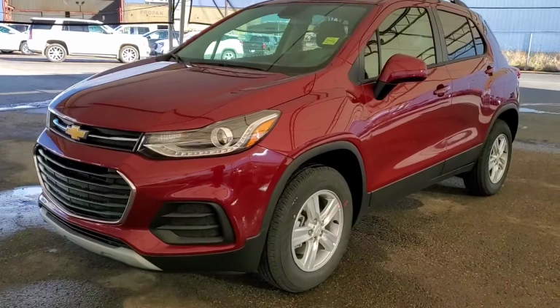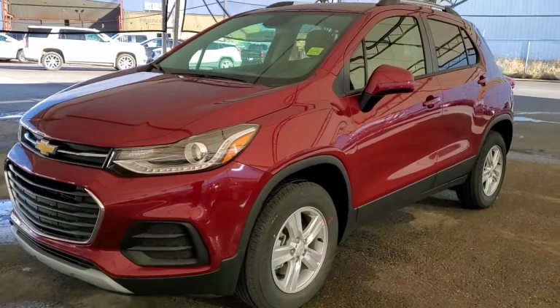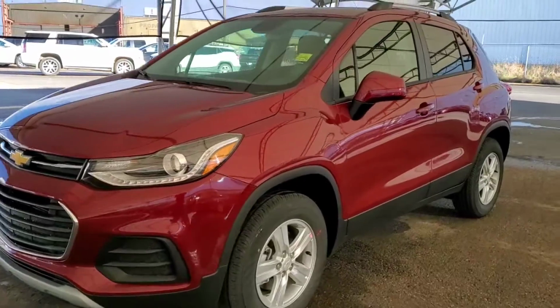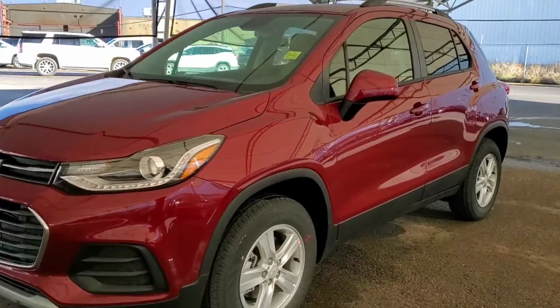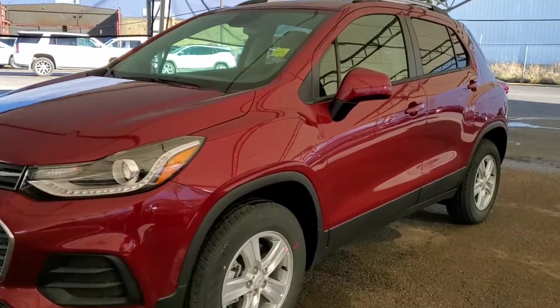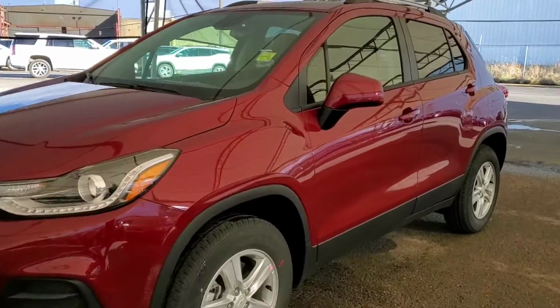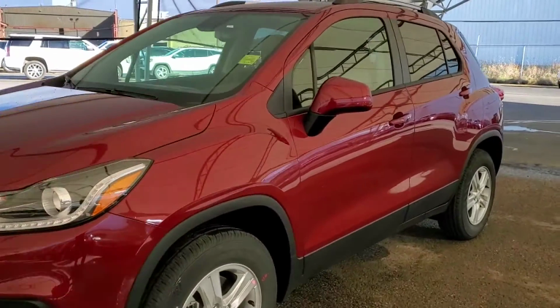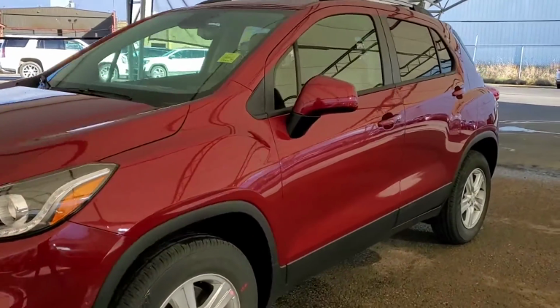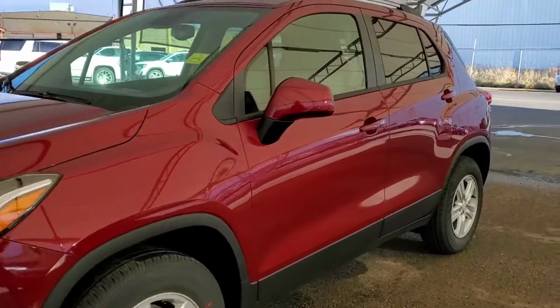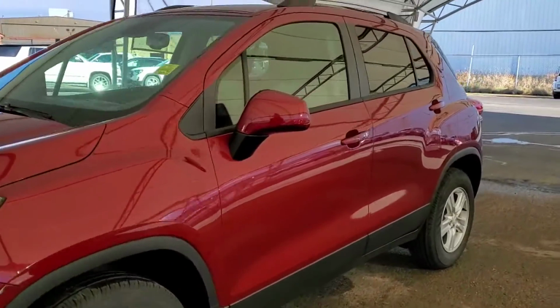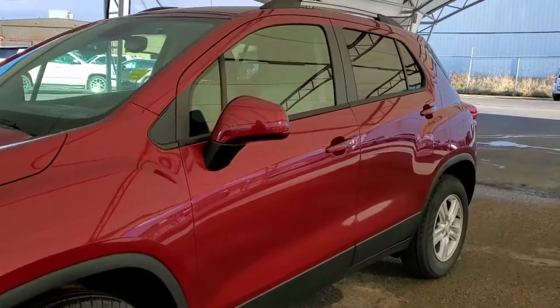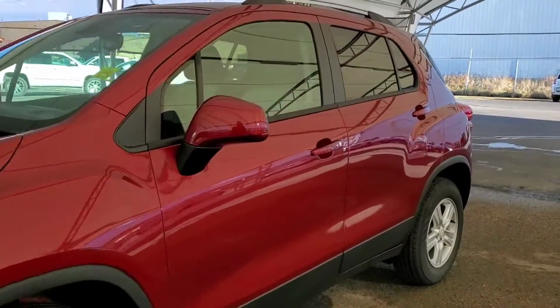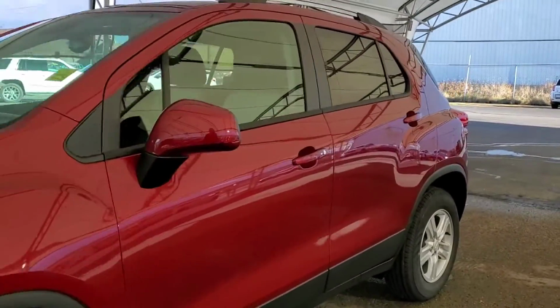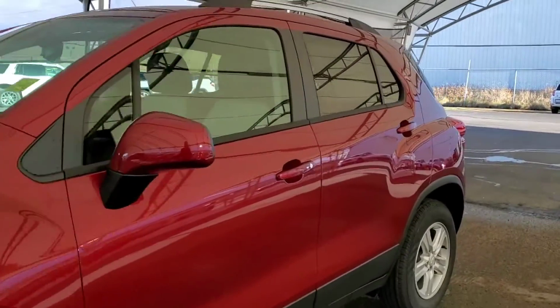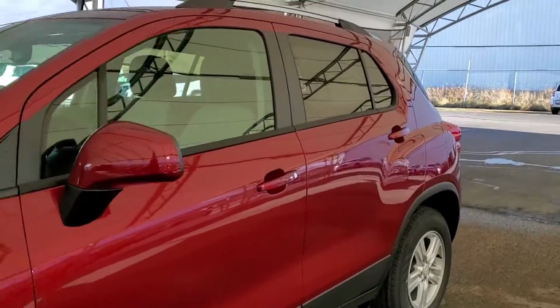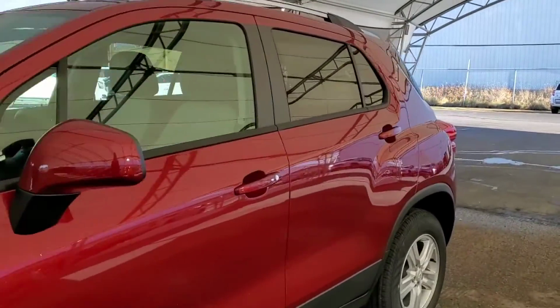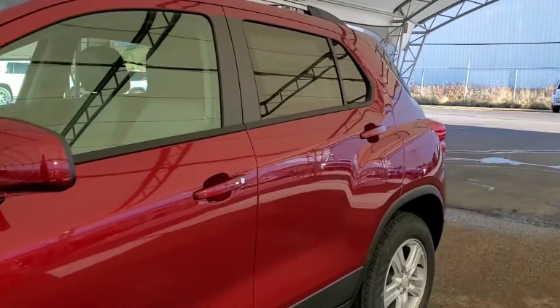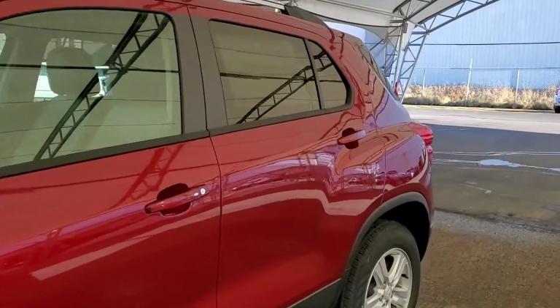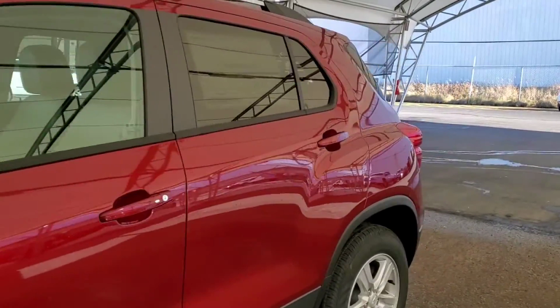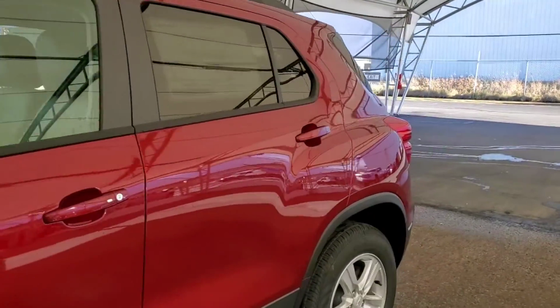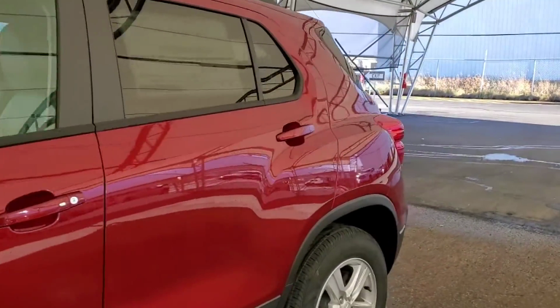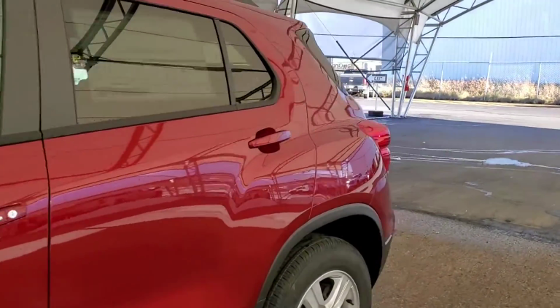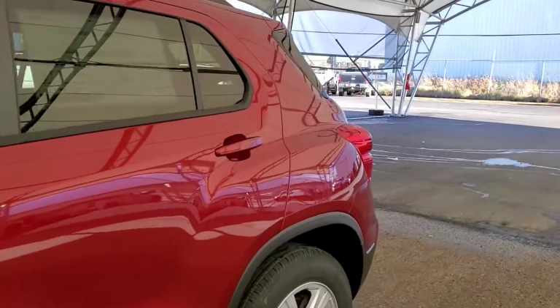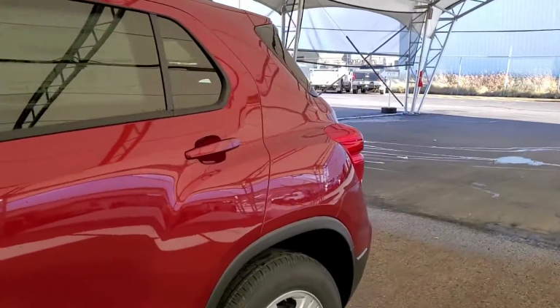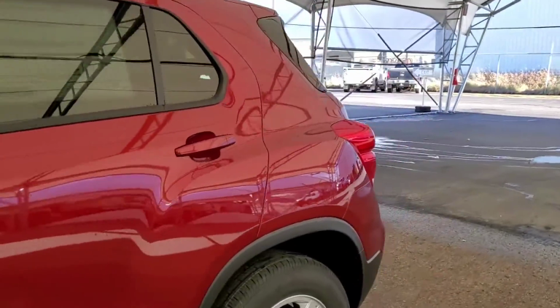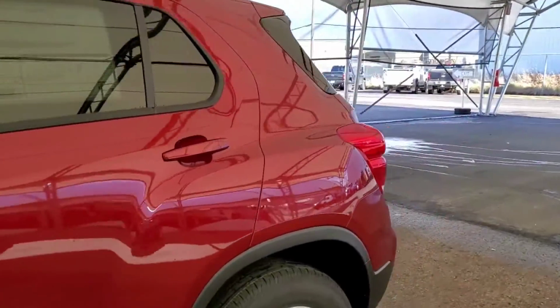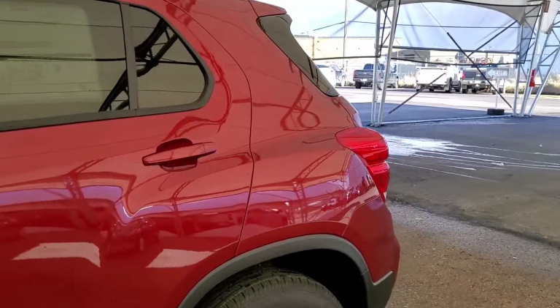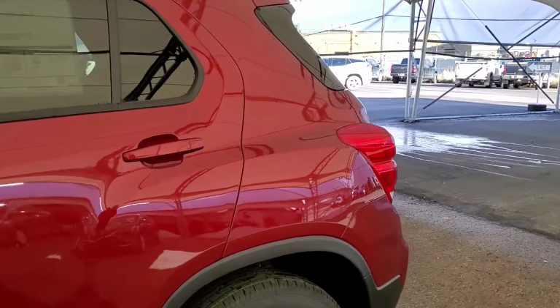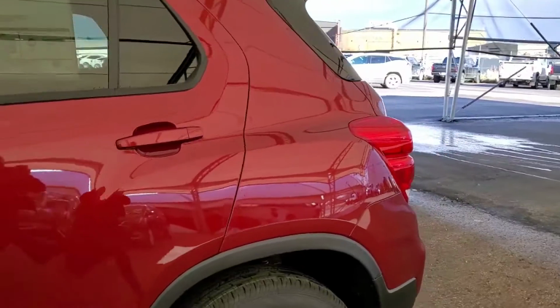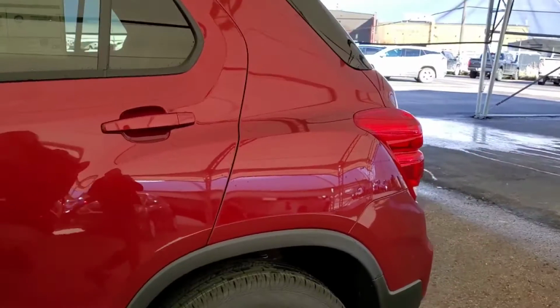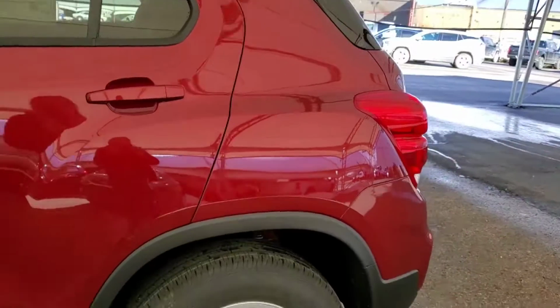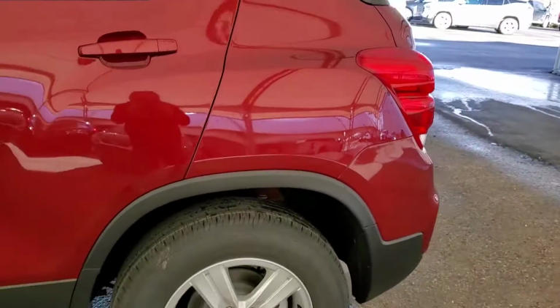Welcome to Davis Chevrolet! This is a brand new 2021 Chevy Trax in red.